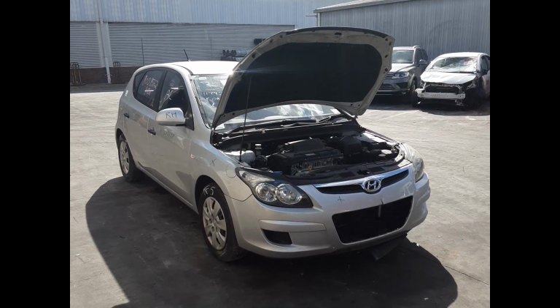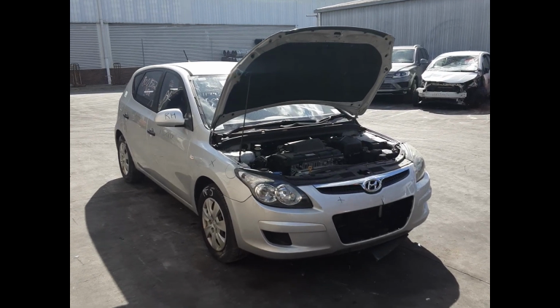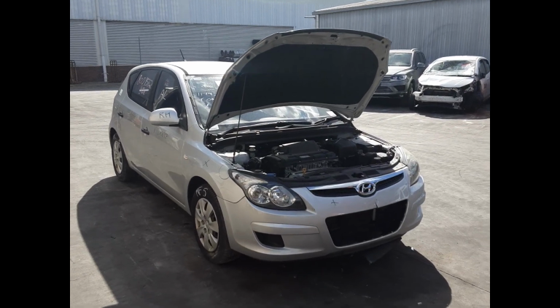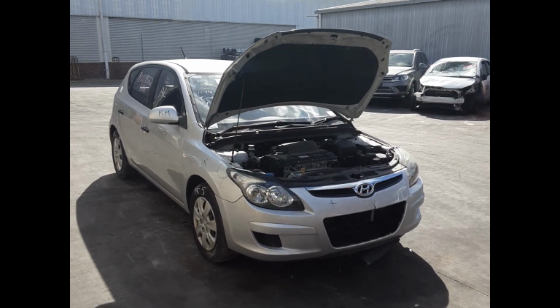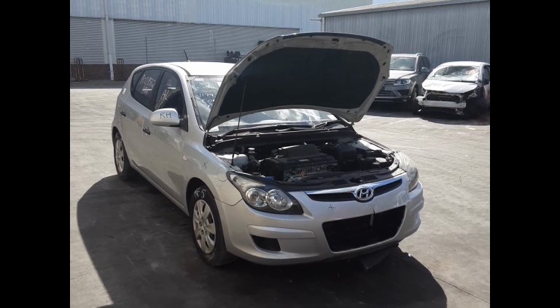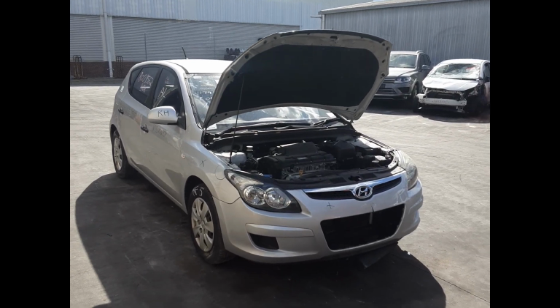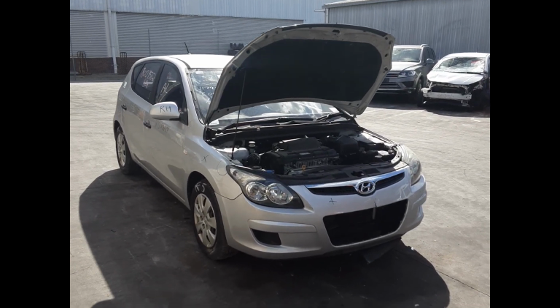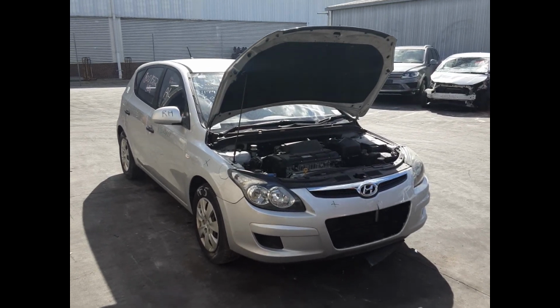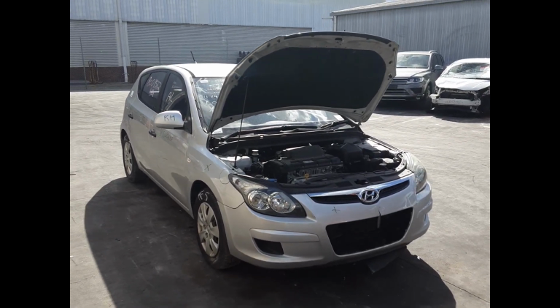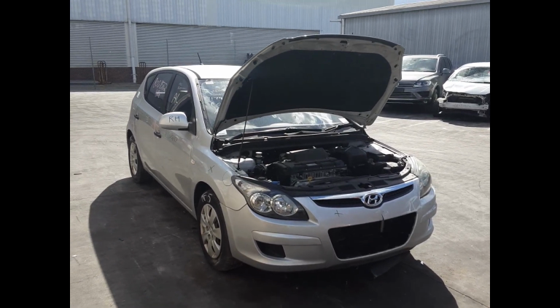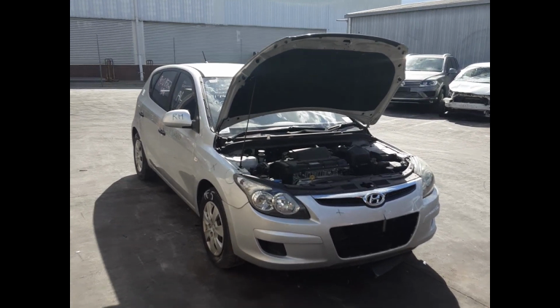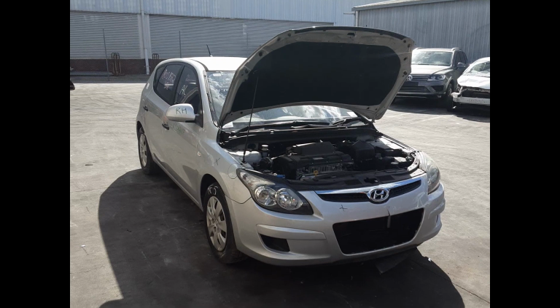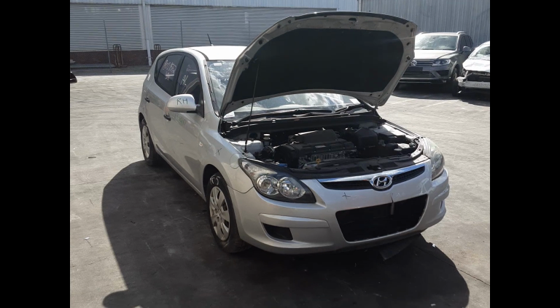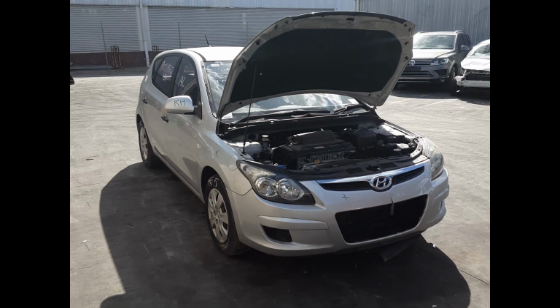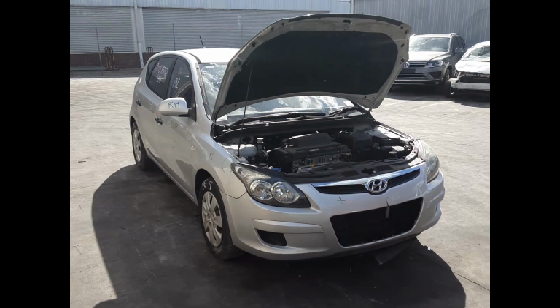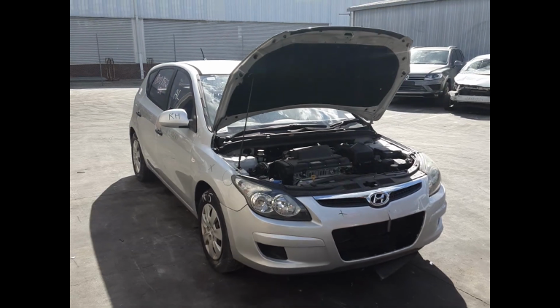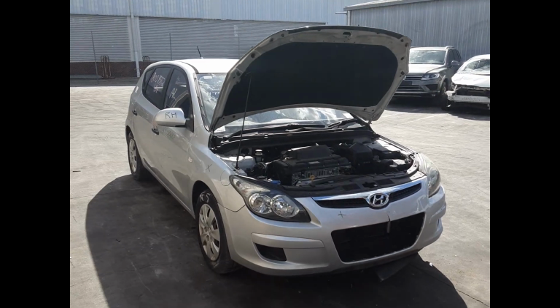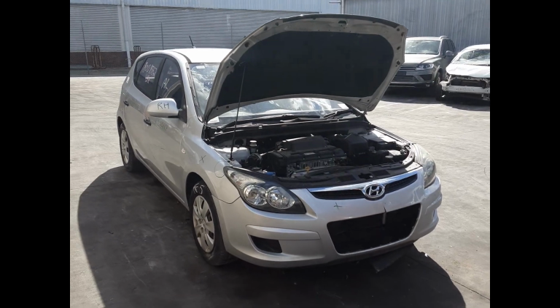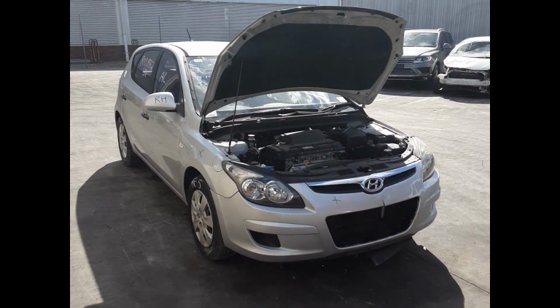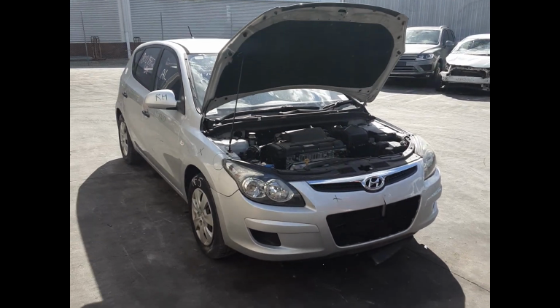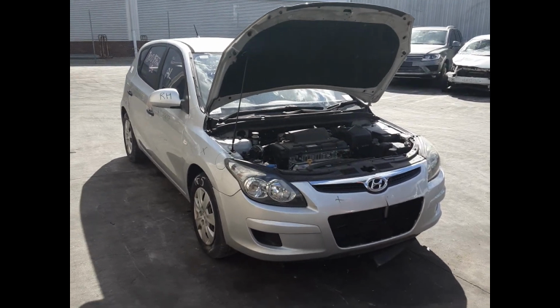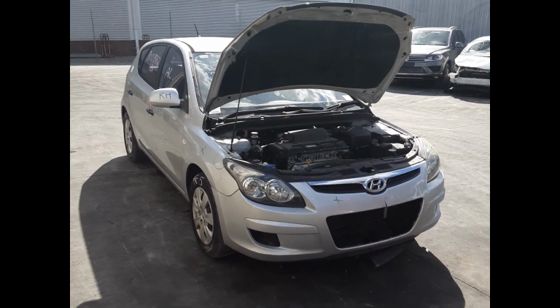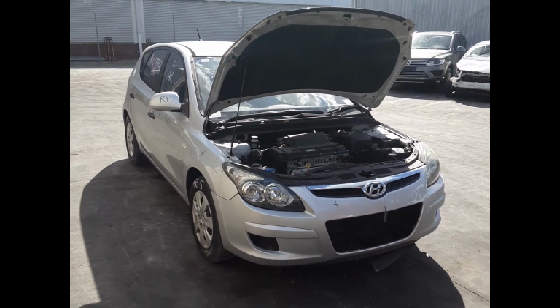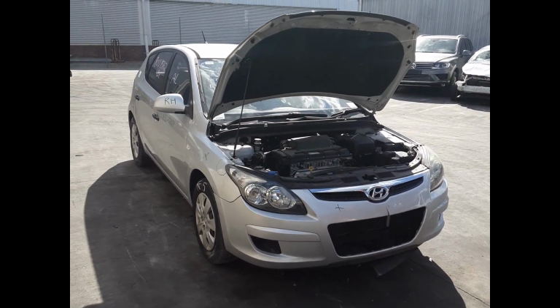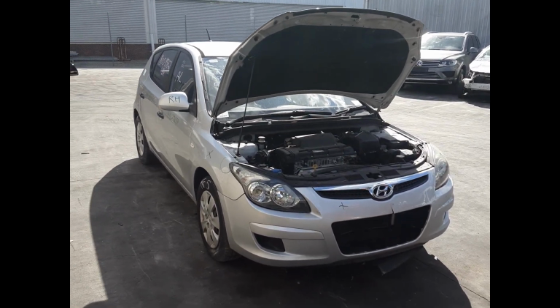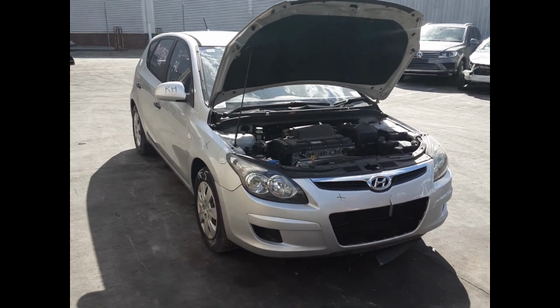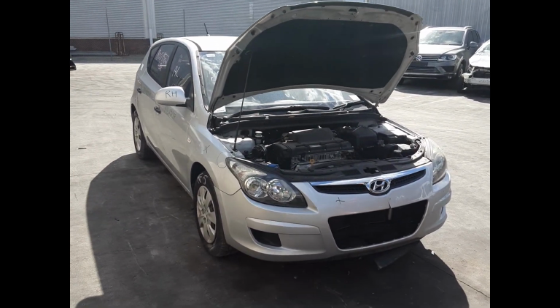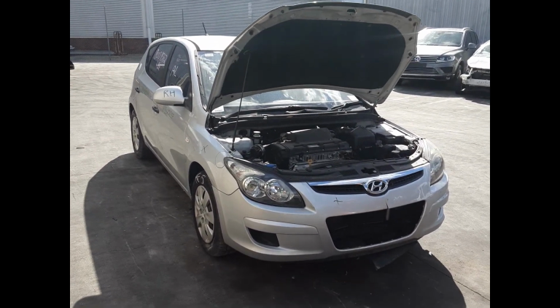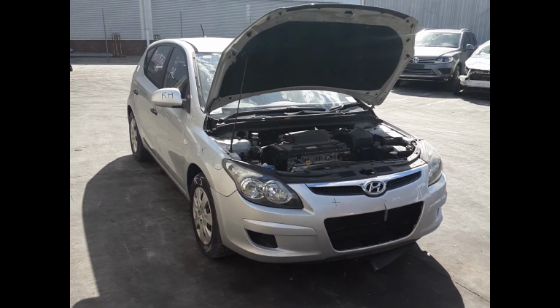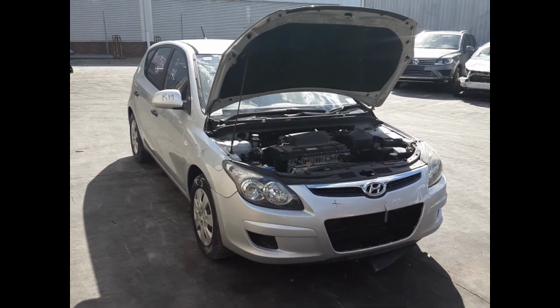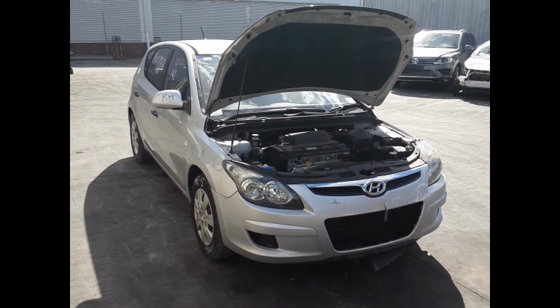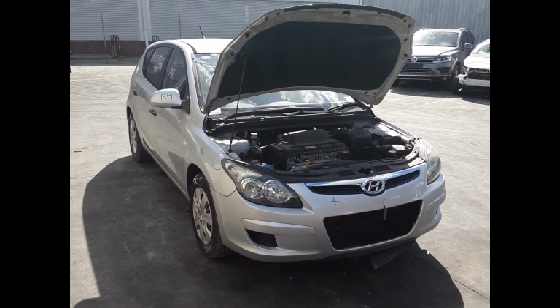Hi, this is Rick from Total Parts Plus. Today we have a 2011 Hyundai i30, stock number 6281.